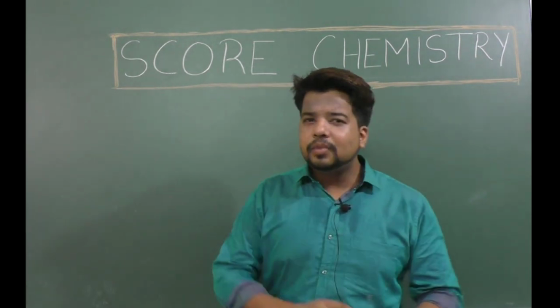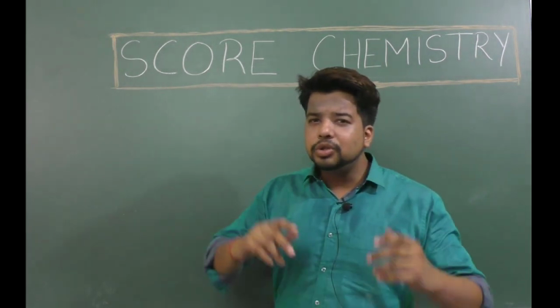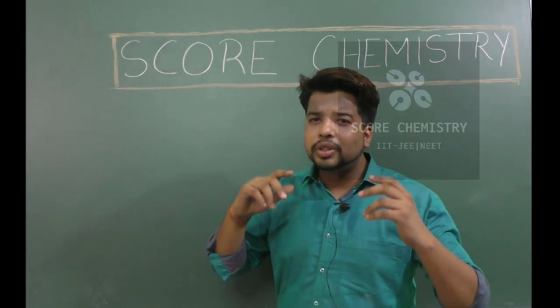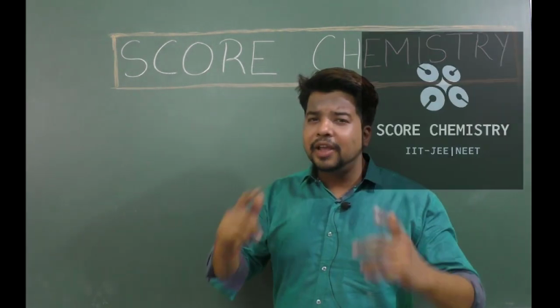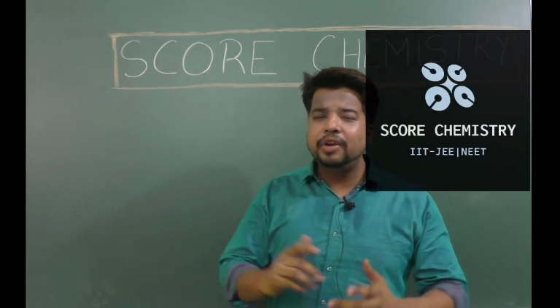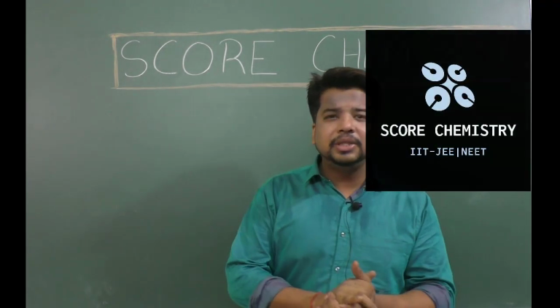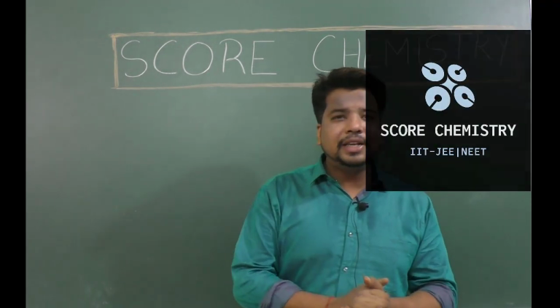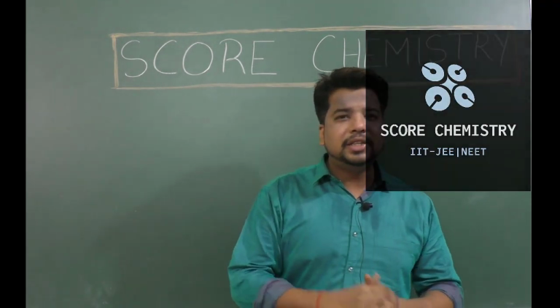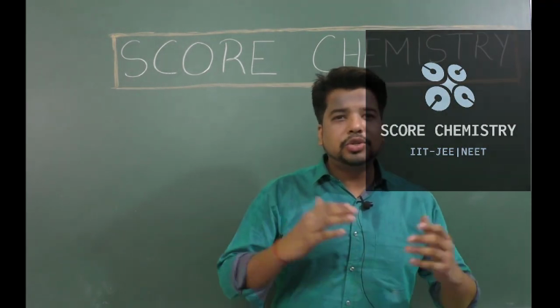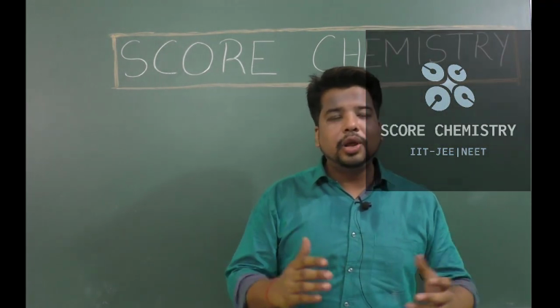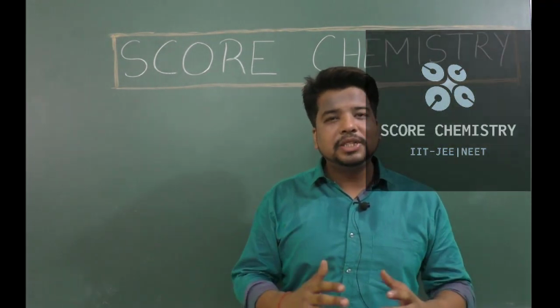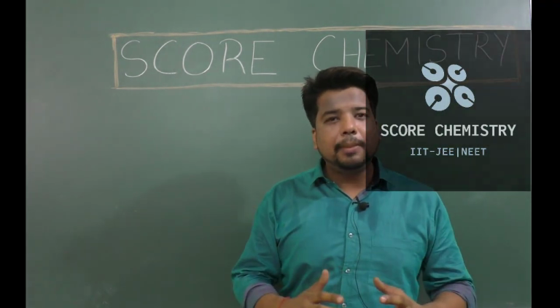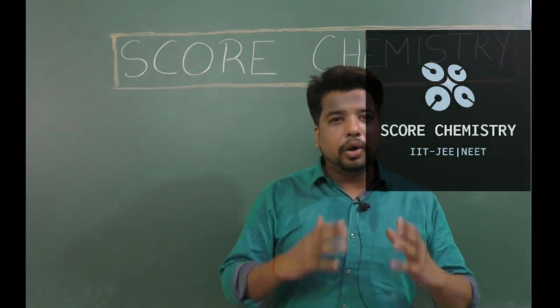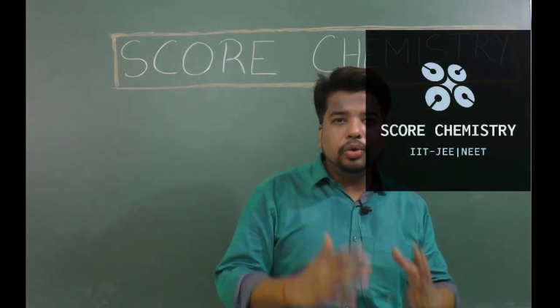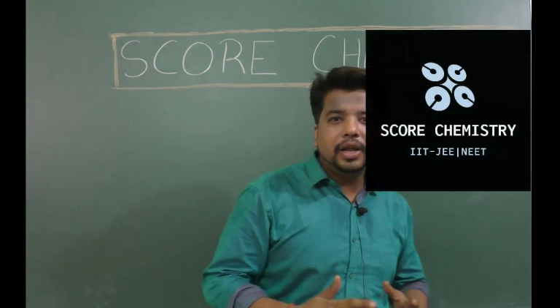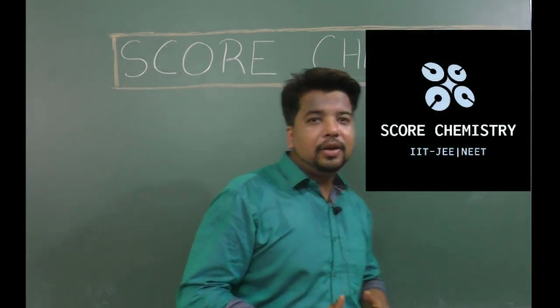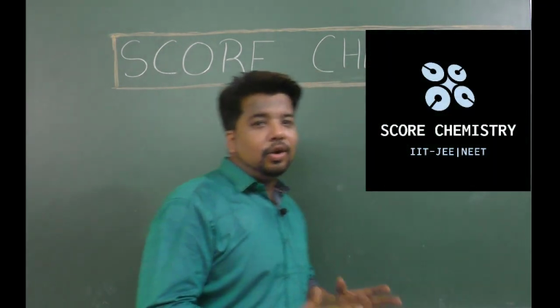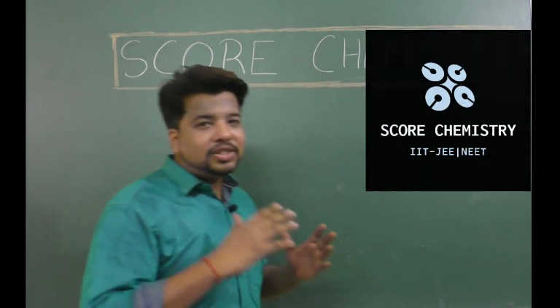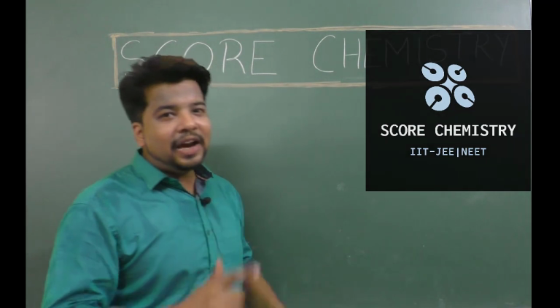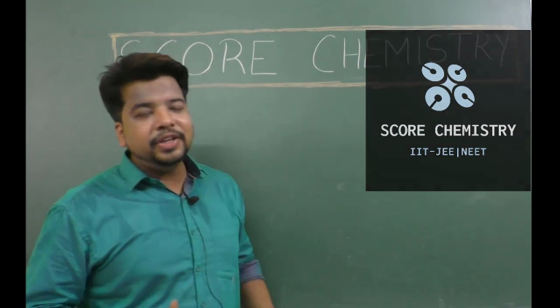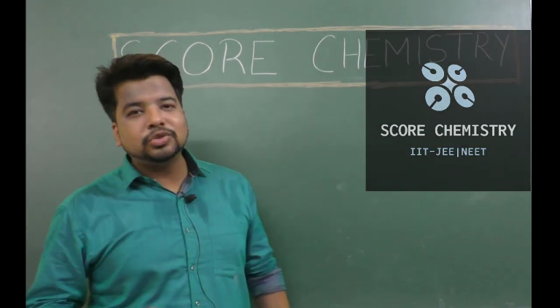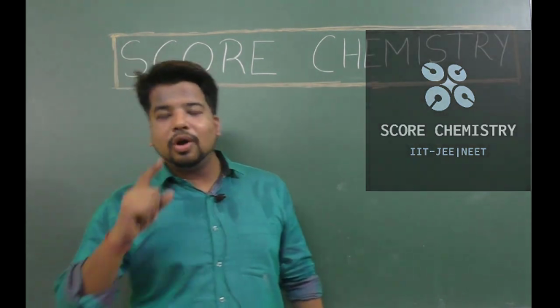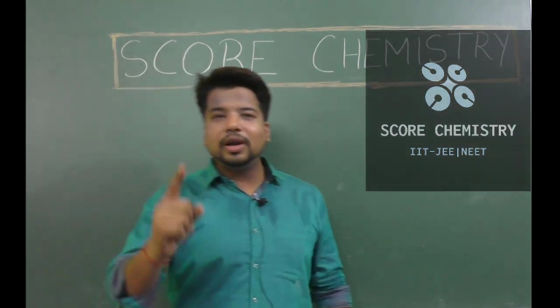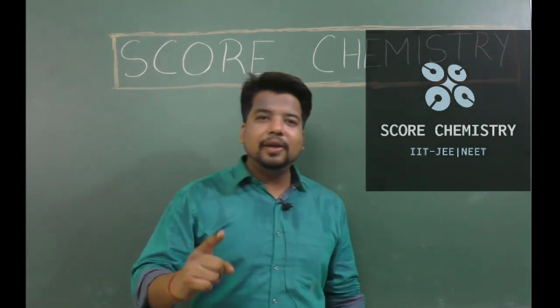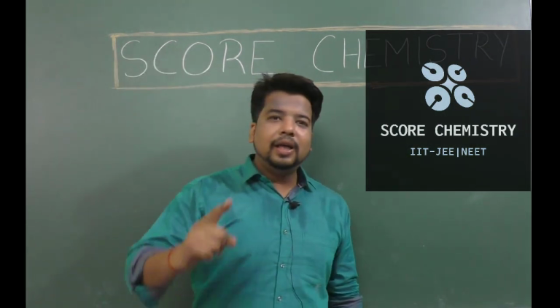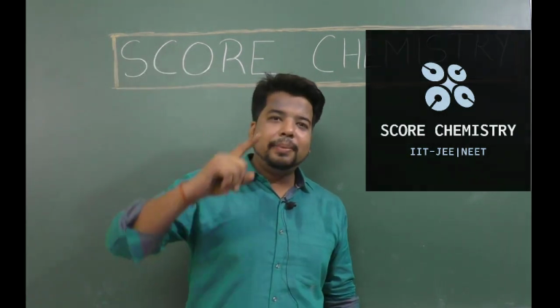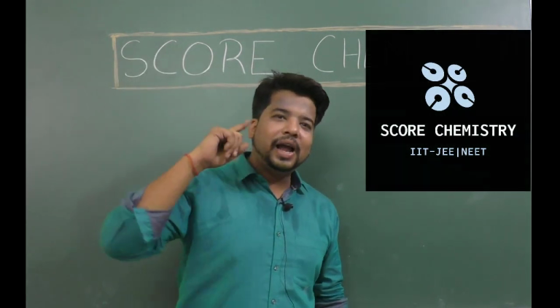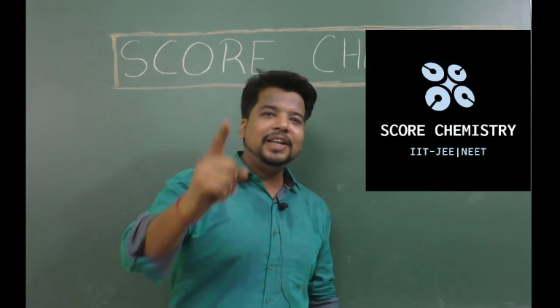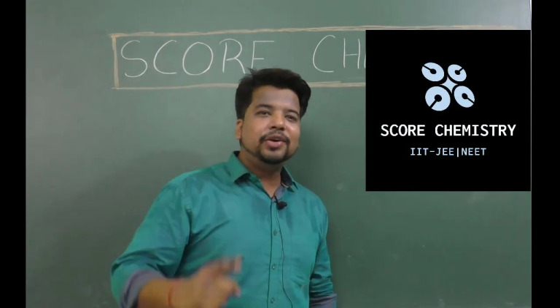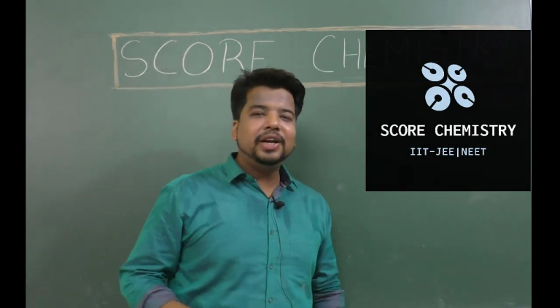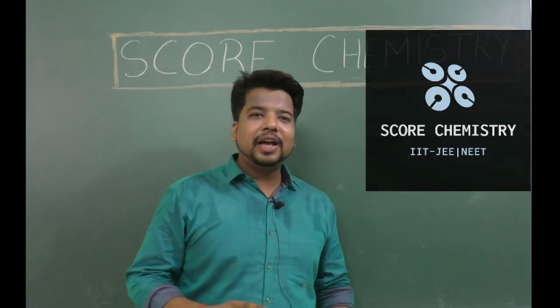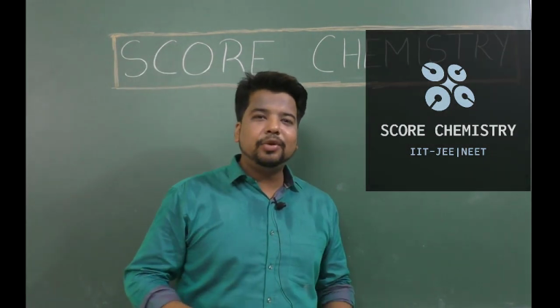So thank you very much, guys. You can download Score Chemistry, unlock all the features, and boost your IIT JEE and NEET preparation.